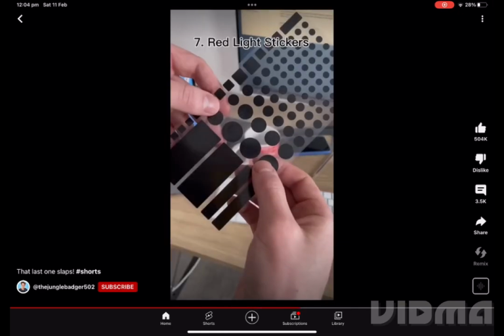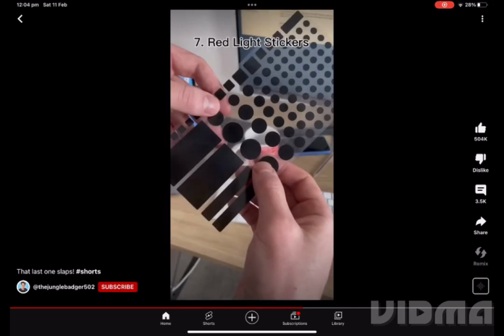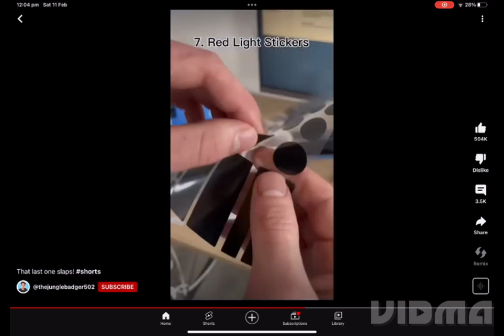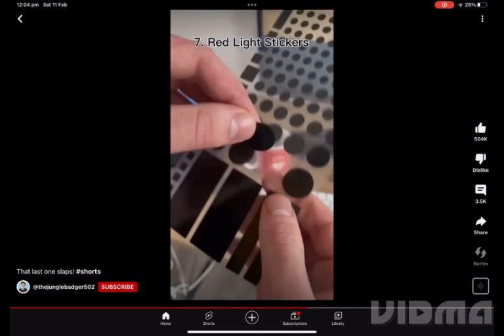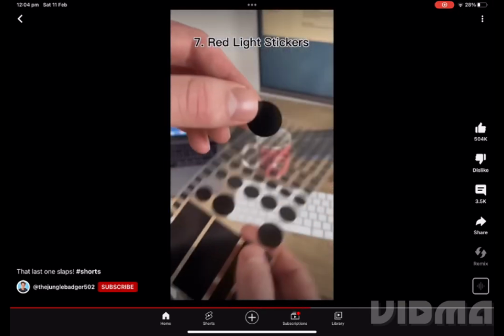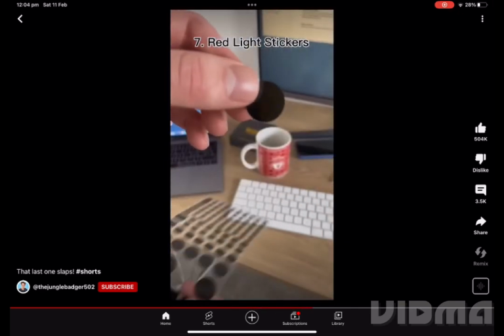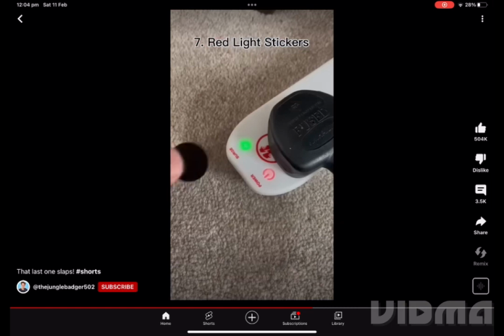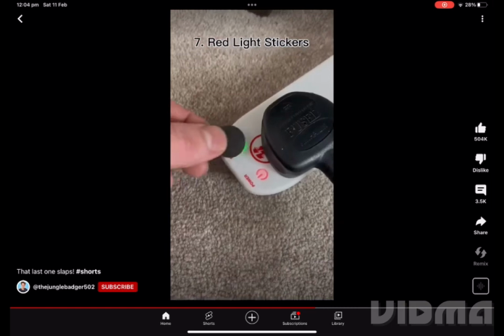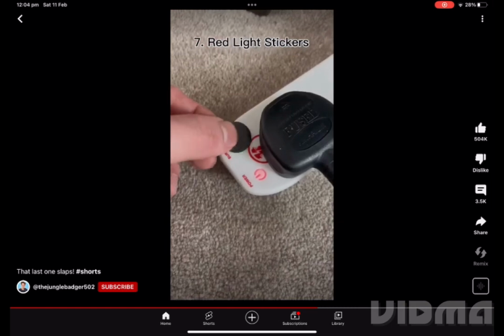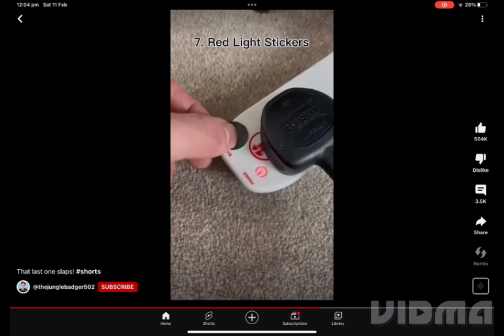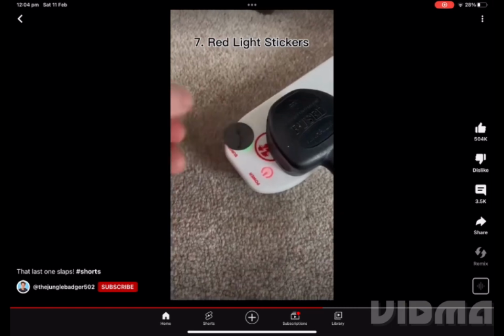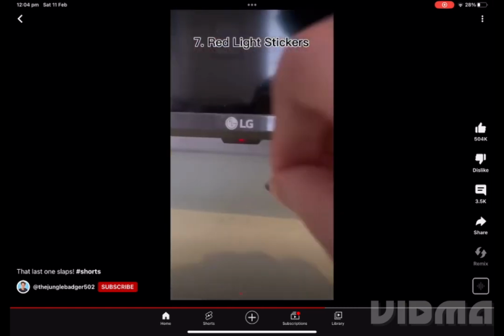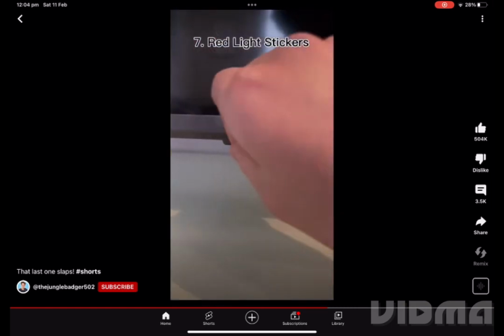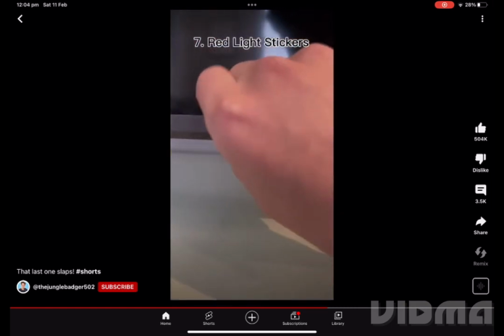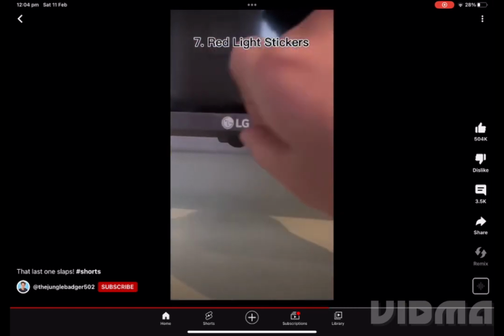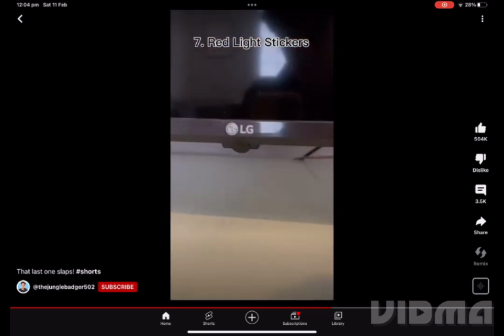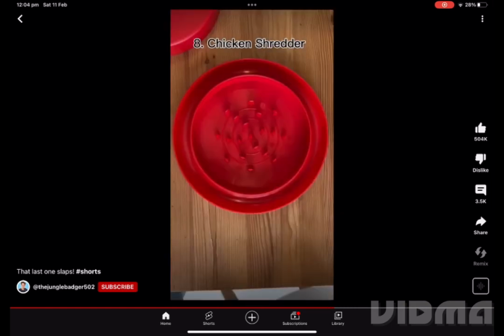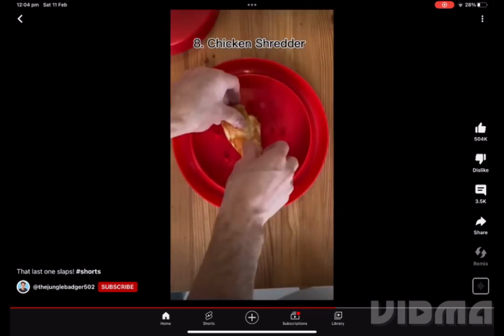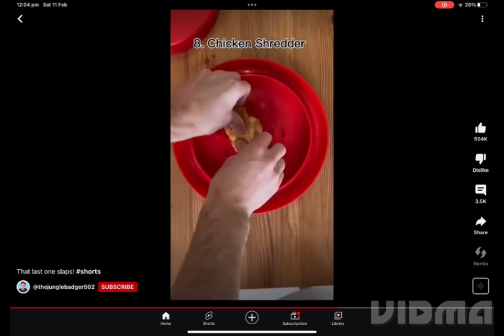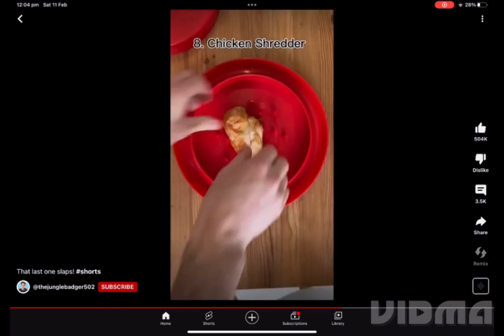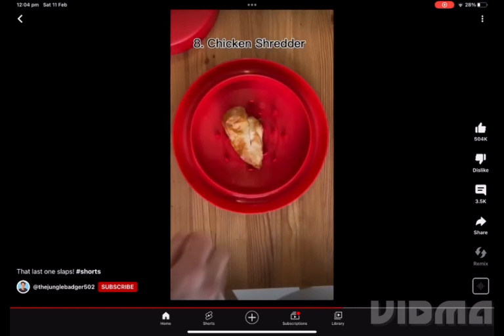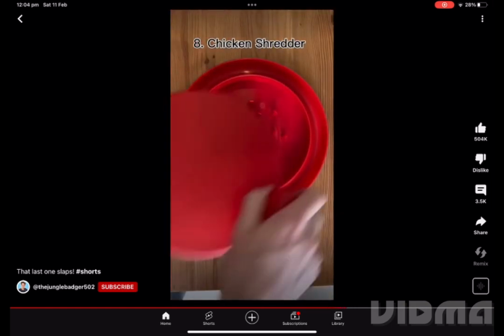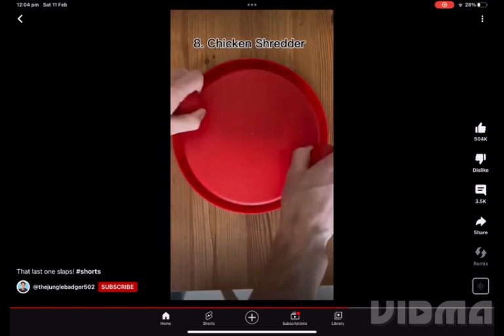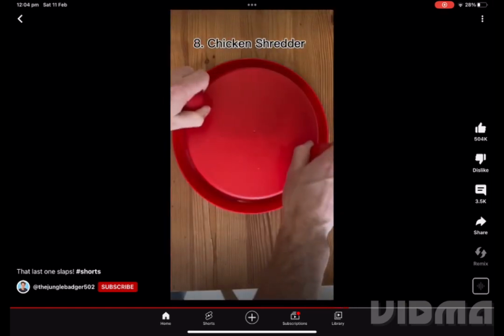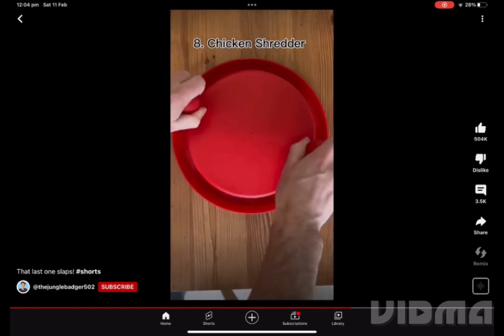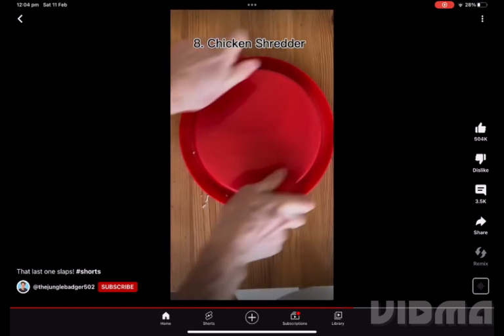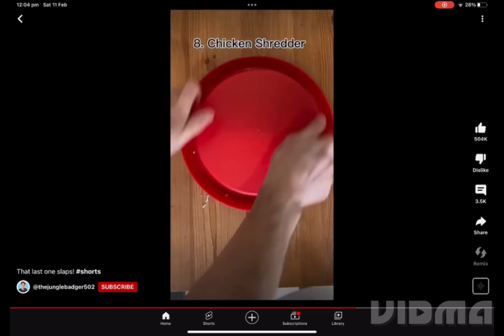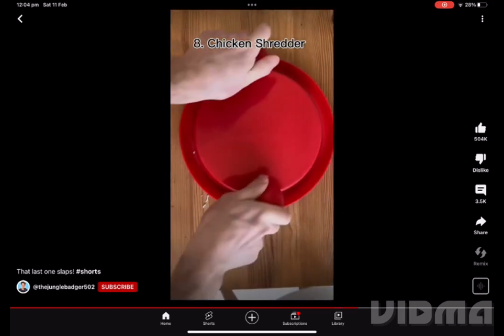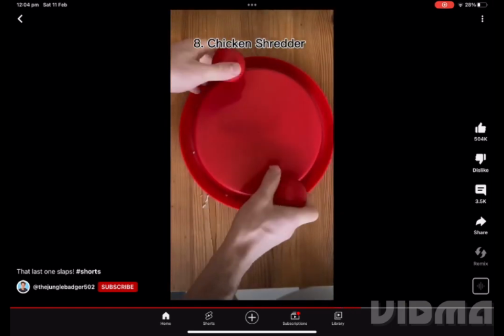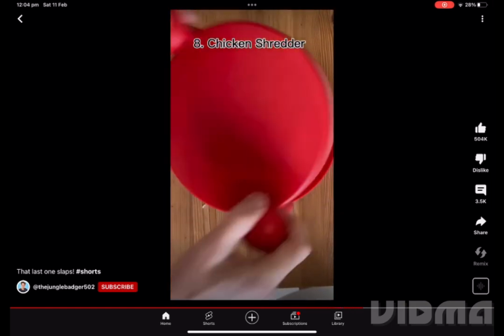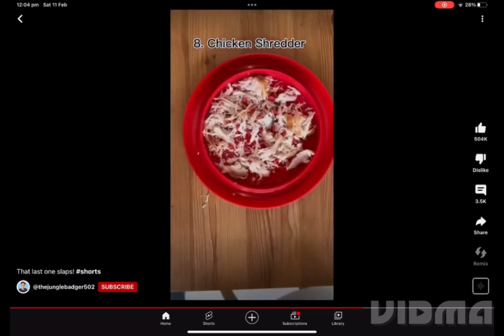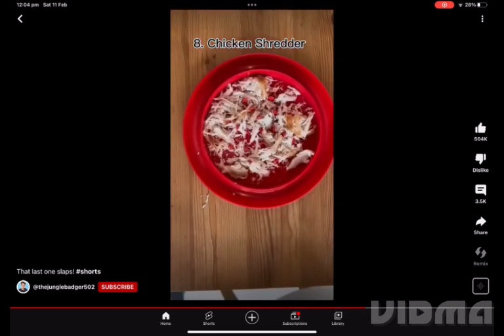These are red light stickers and they cover those annoying lights that keep you up. This is a meat shredder. It's great for pulled chicken or whatever you want to pull.